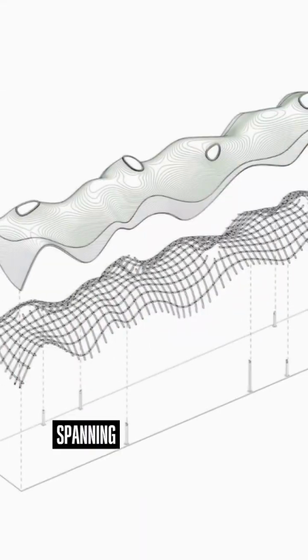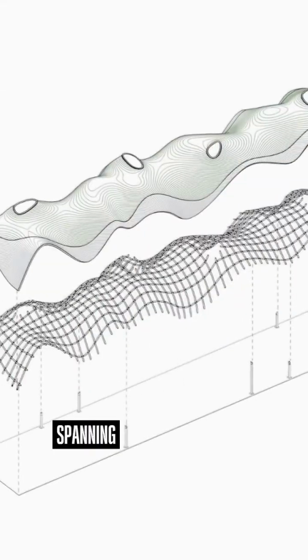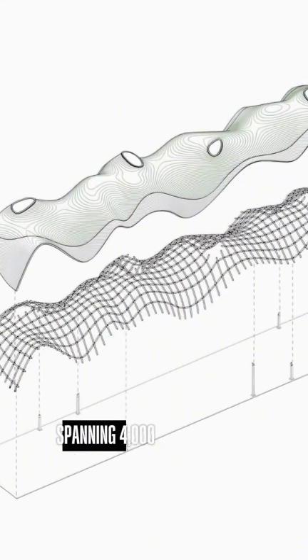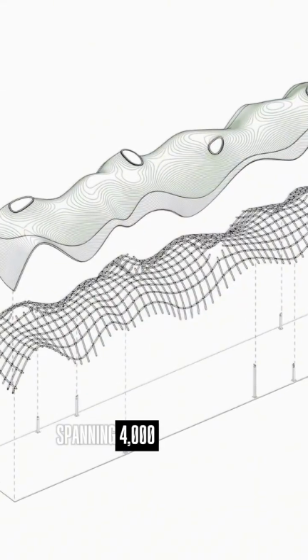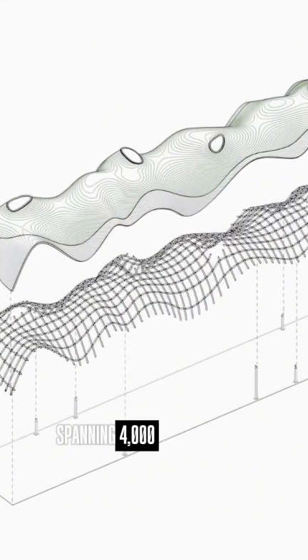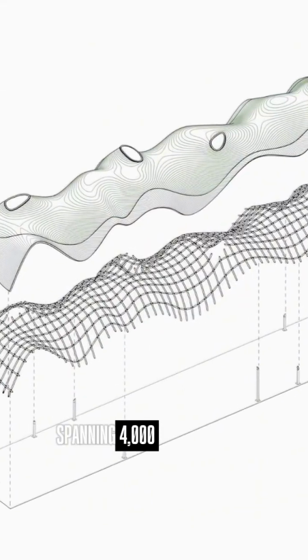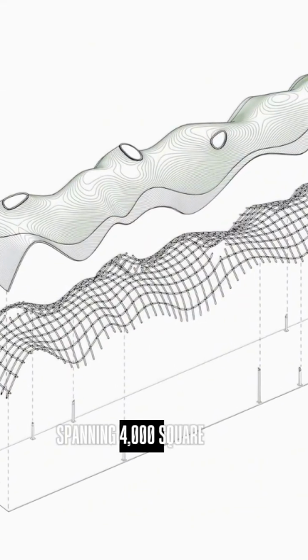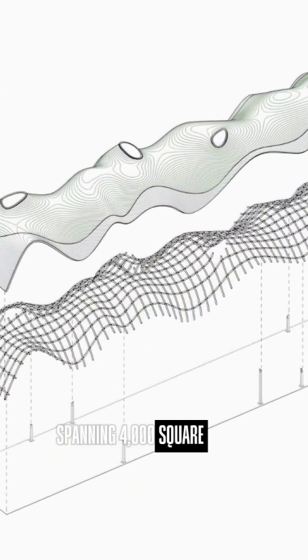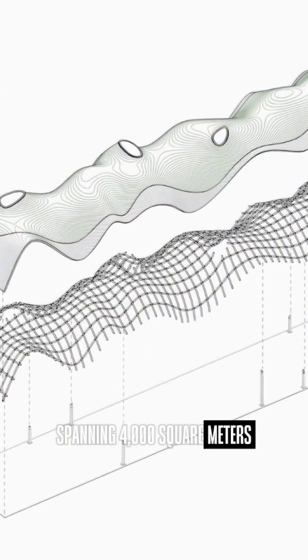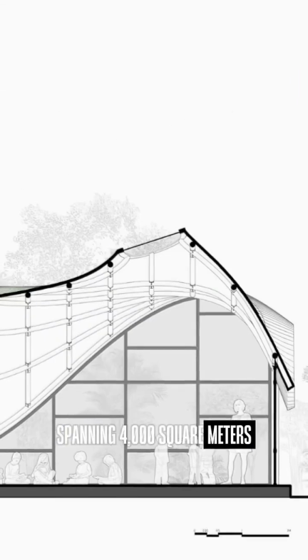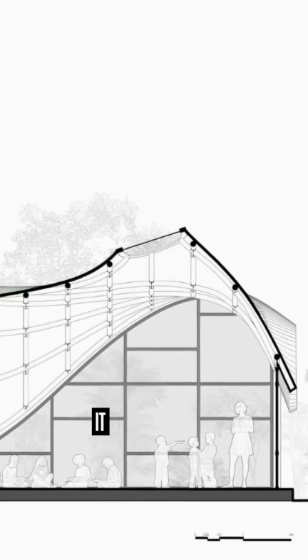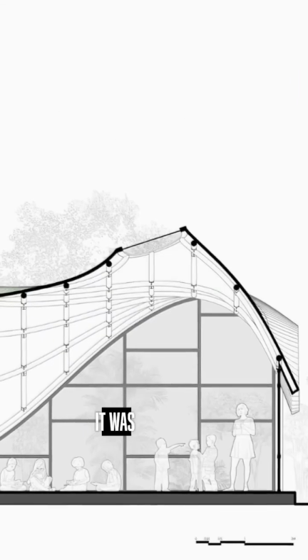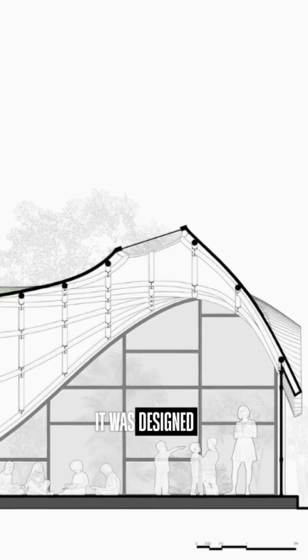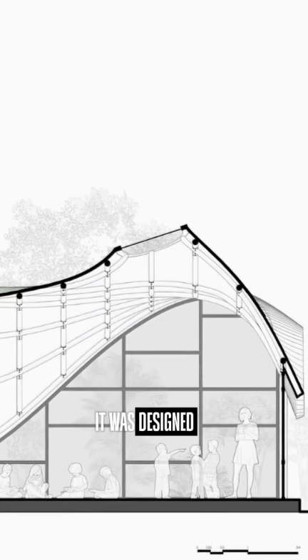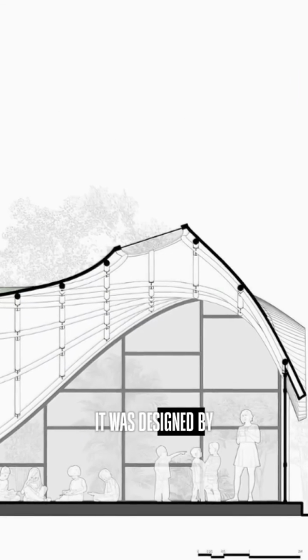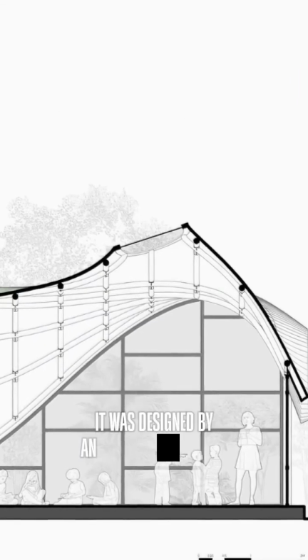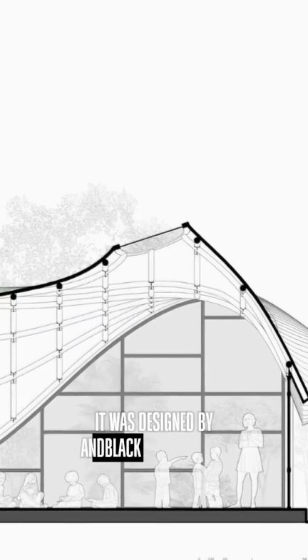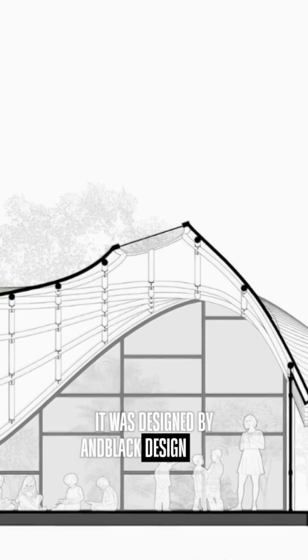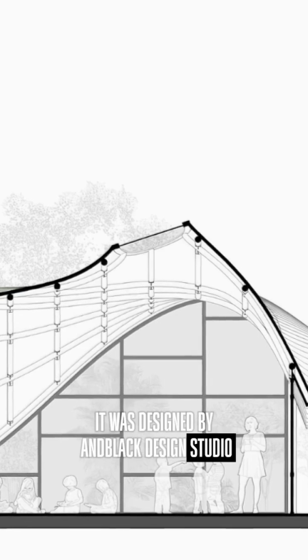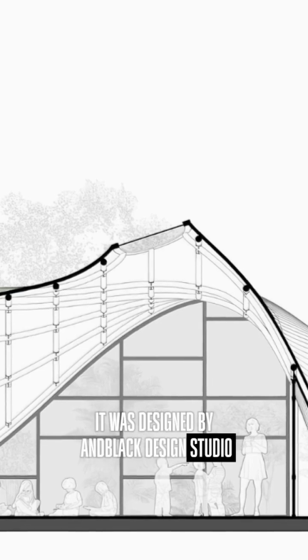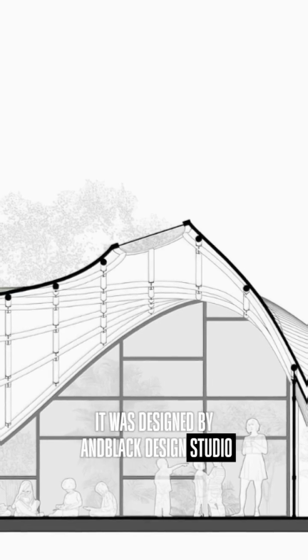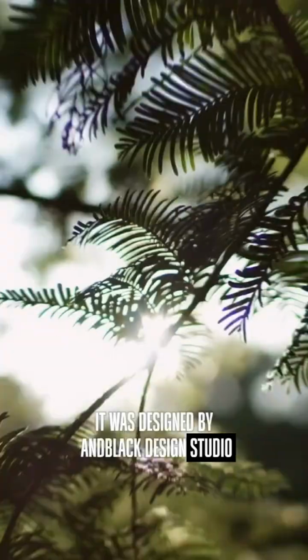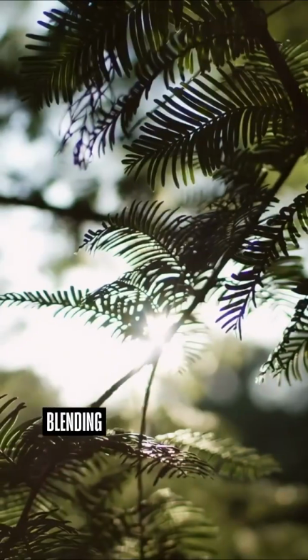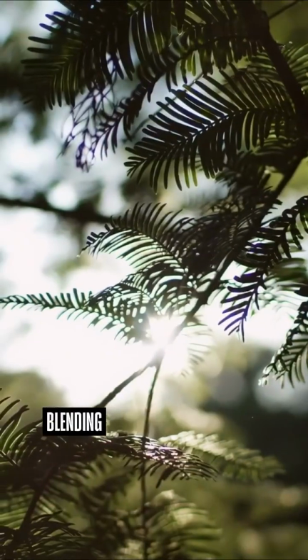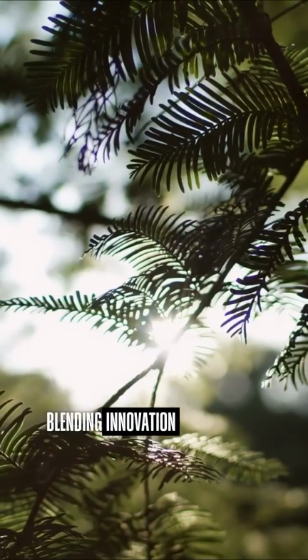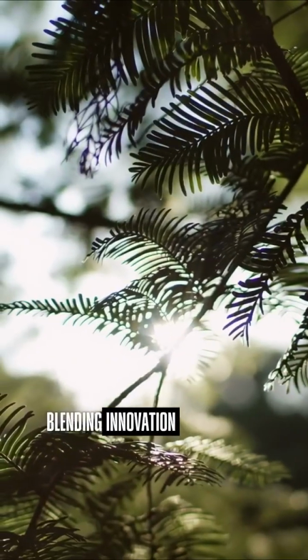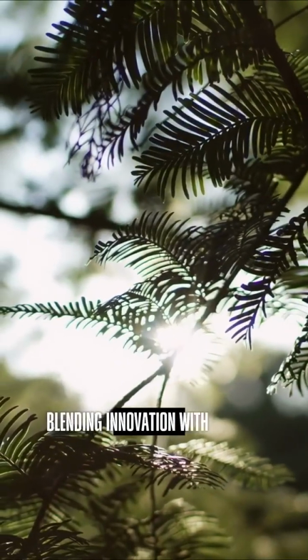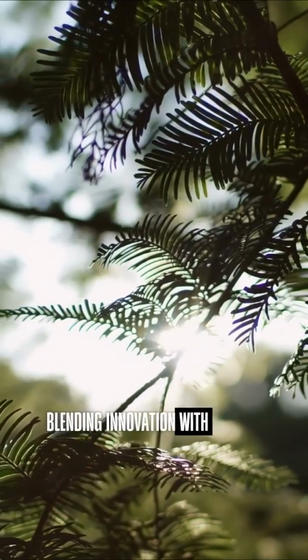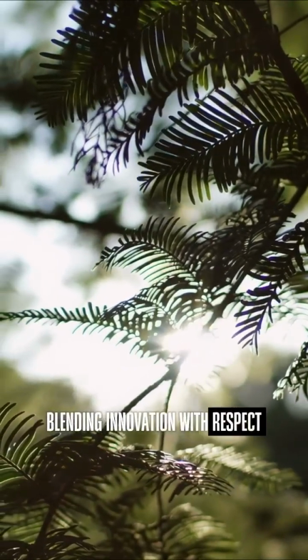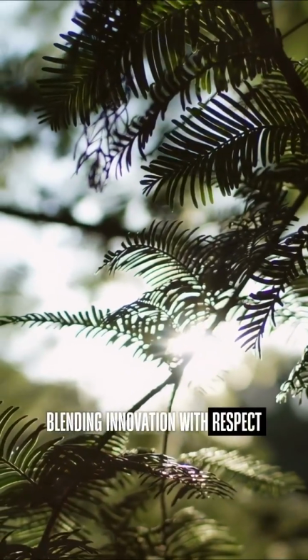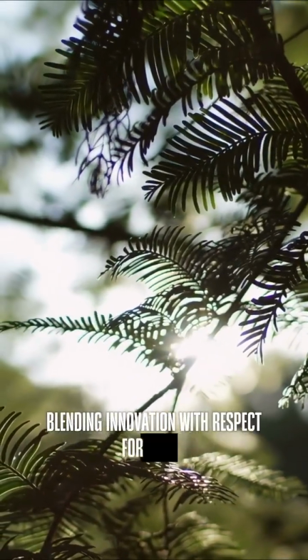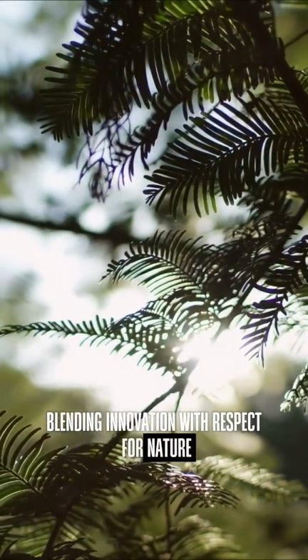Spanning 4,000 square meters, it was designed by N. Black Design Studio, blending innovation with respect for nature.